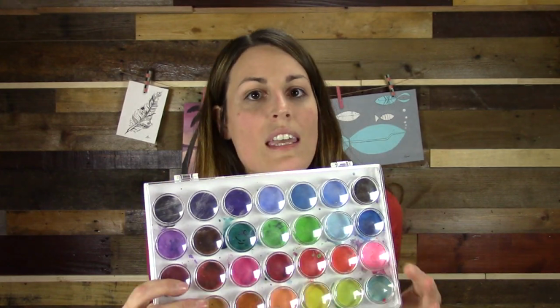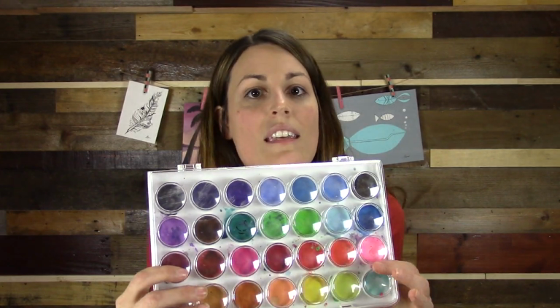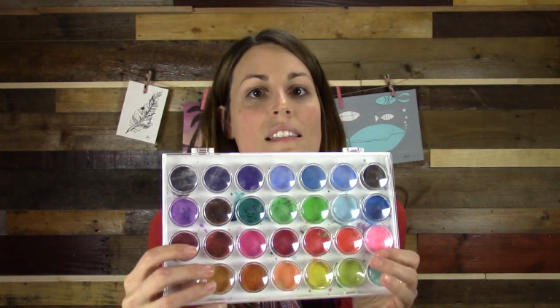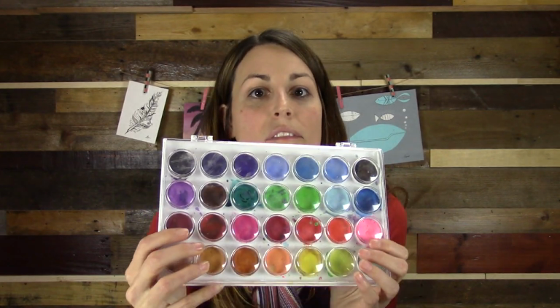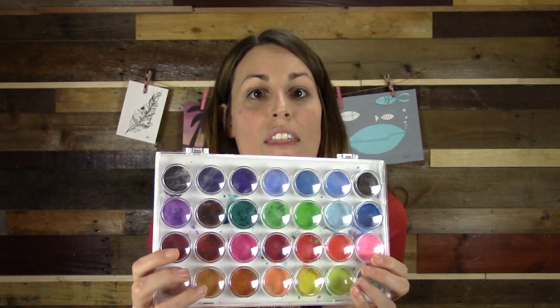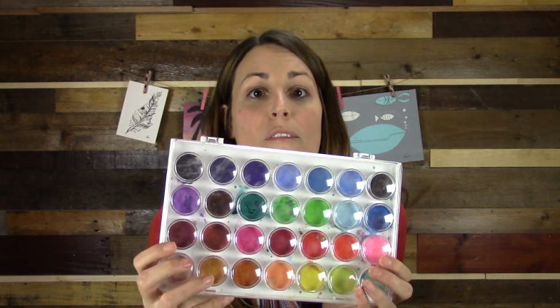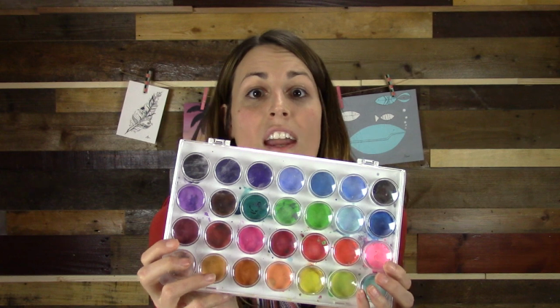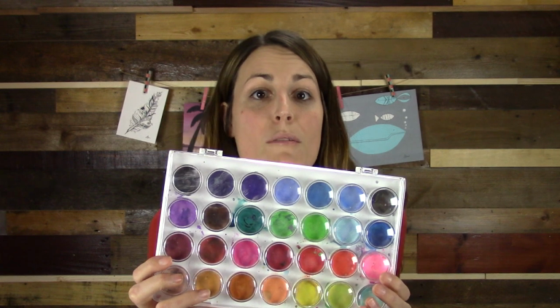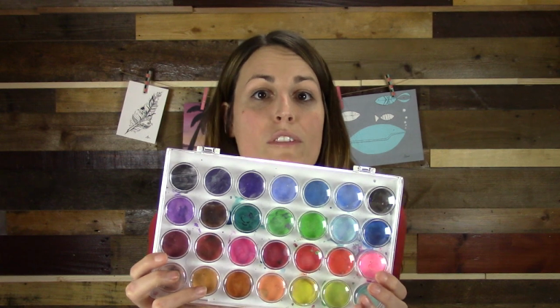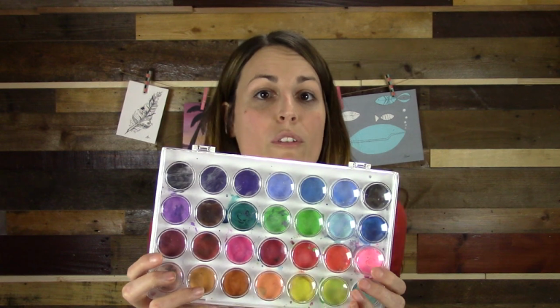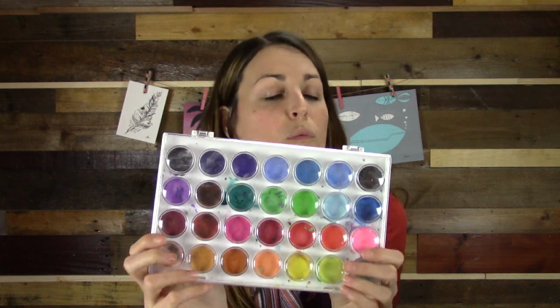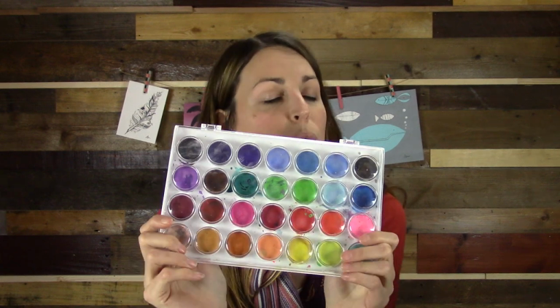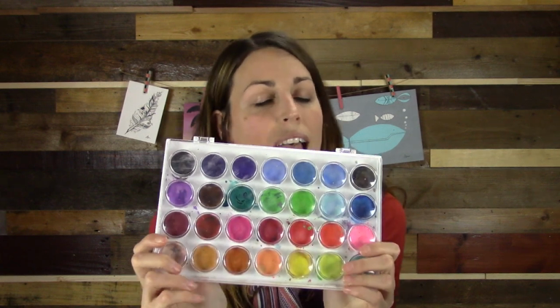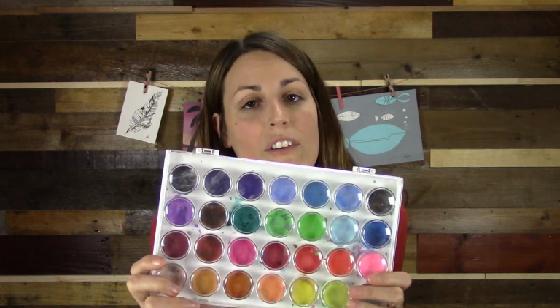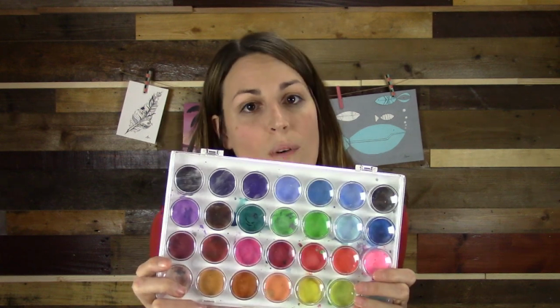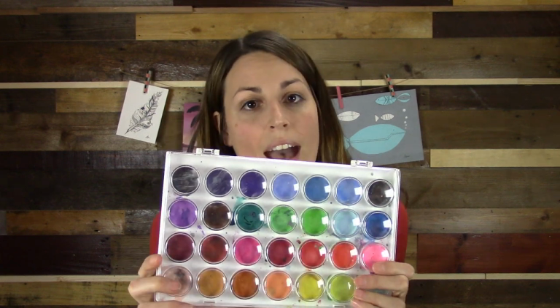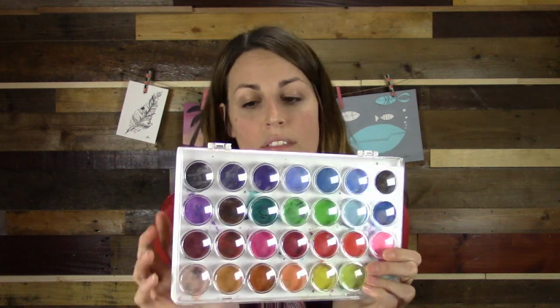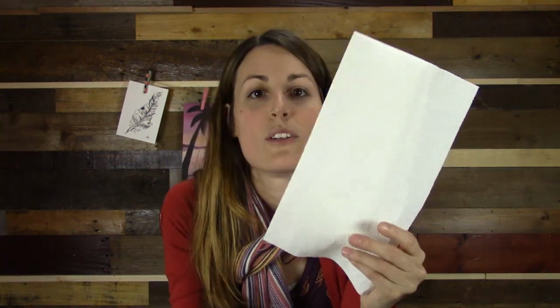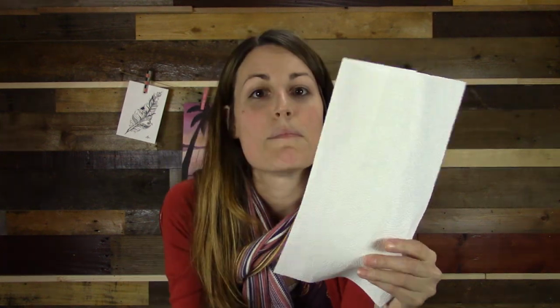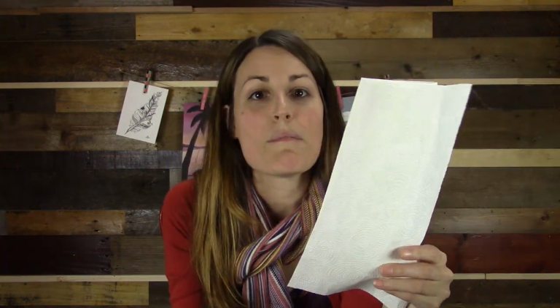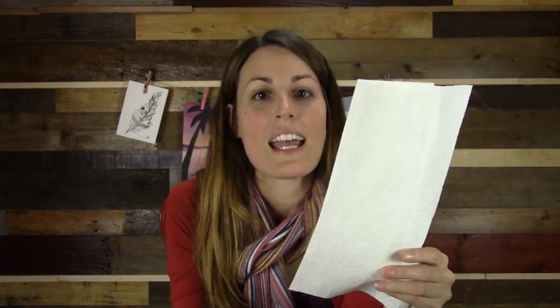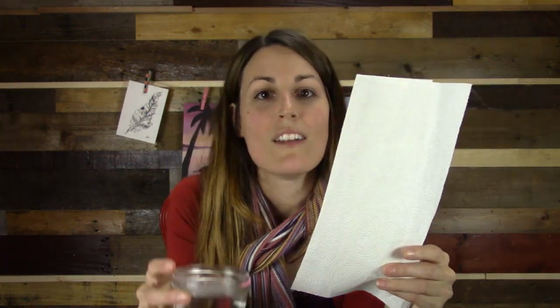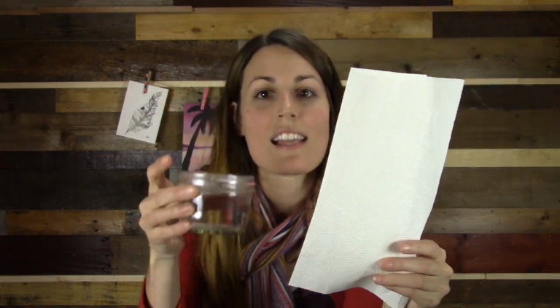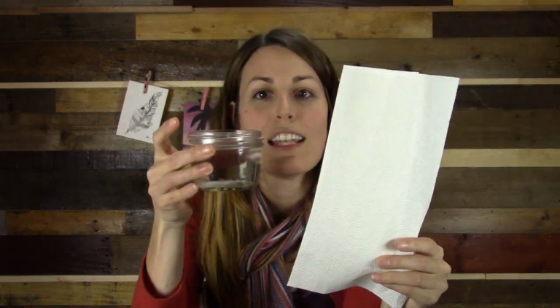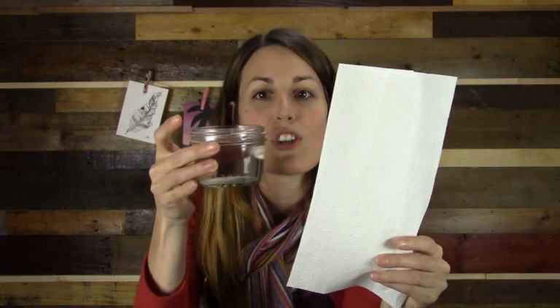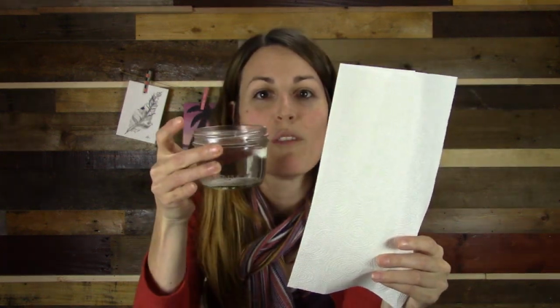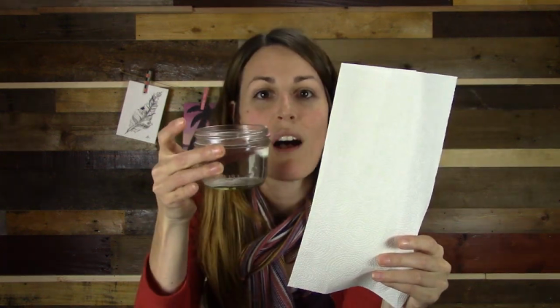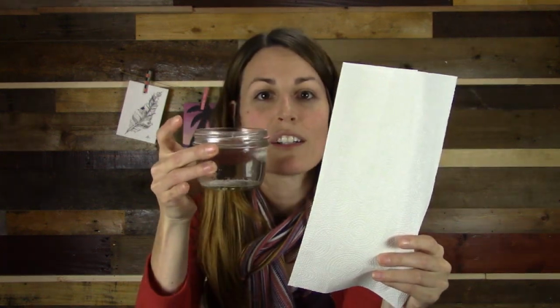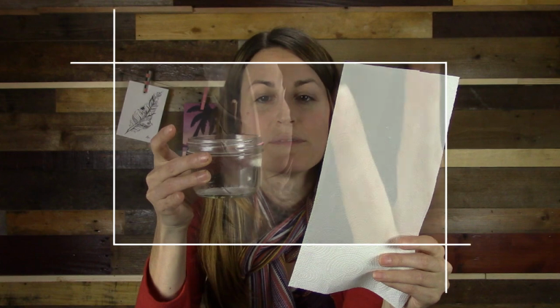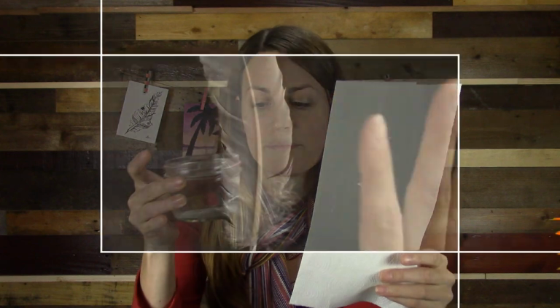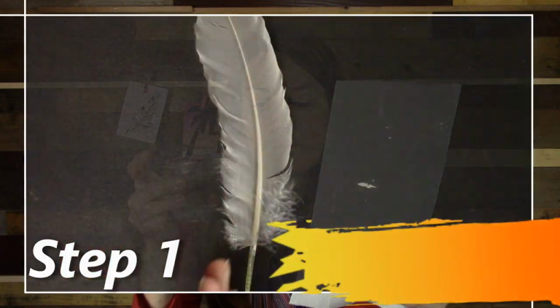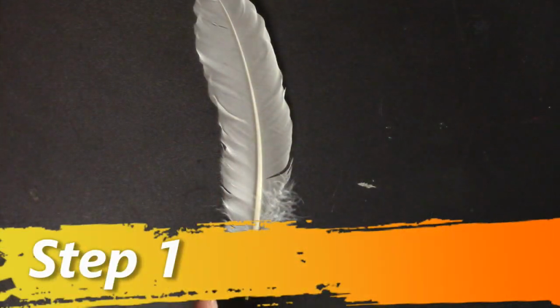Grab your watercolors — it doesn't matter what kind you have, you can make this feather very beautiful with whatever you have. You'll also need paper towels and a jar of water.